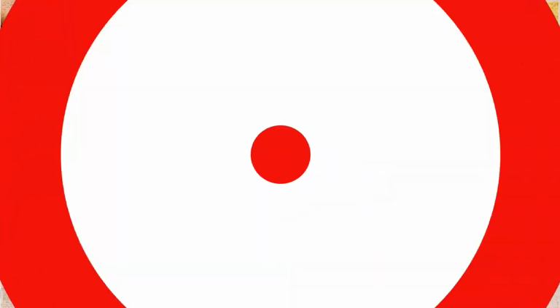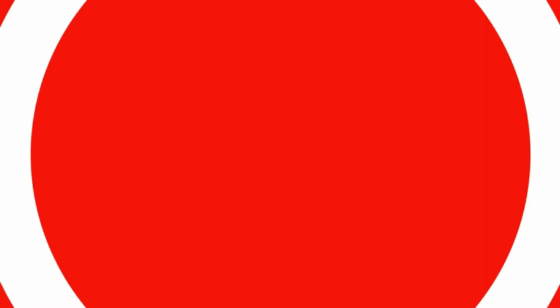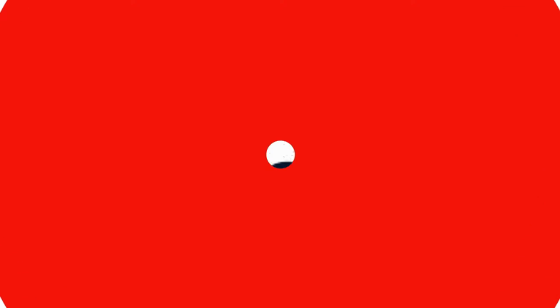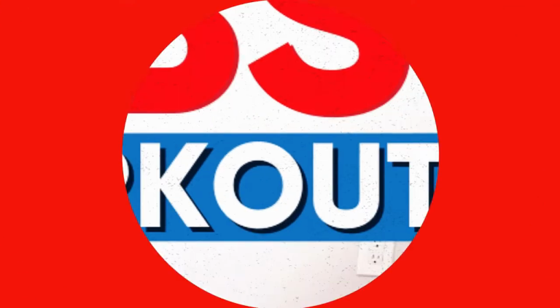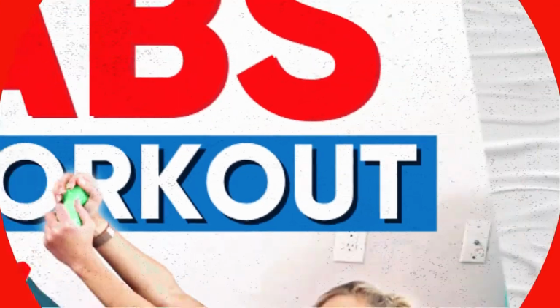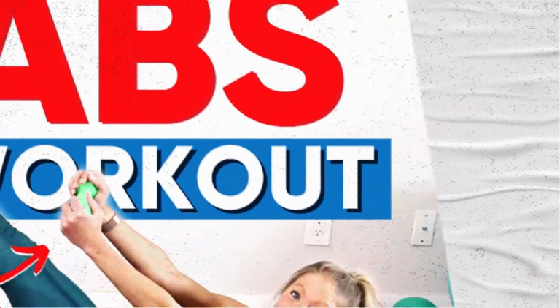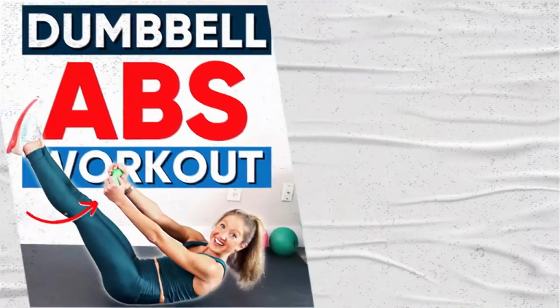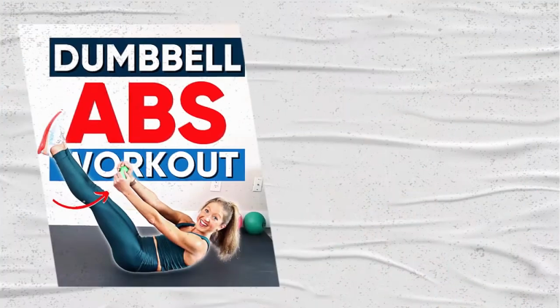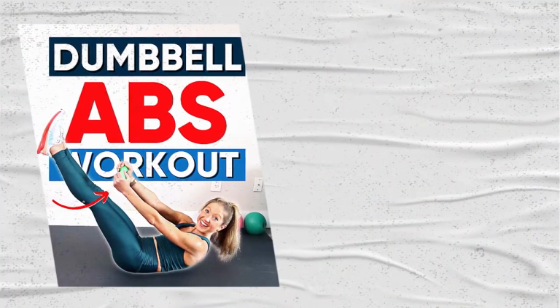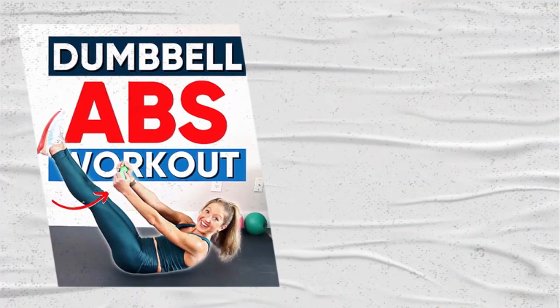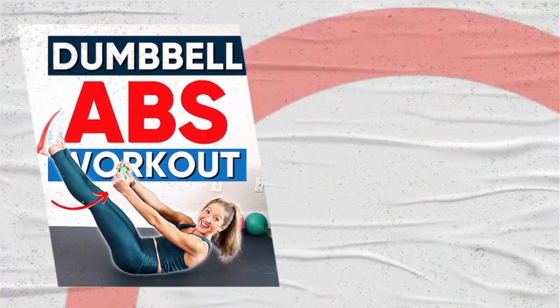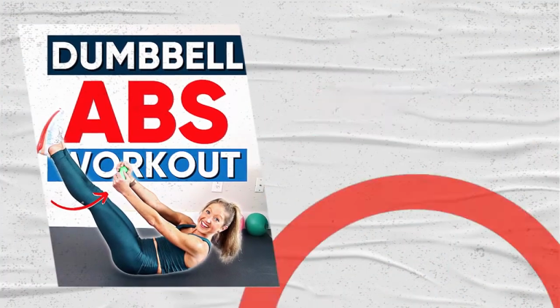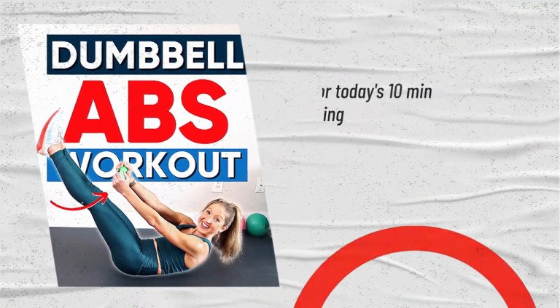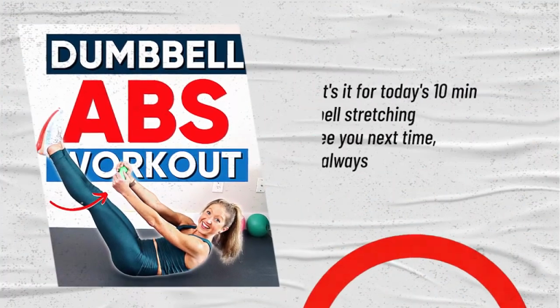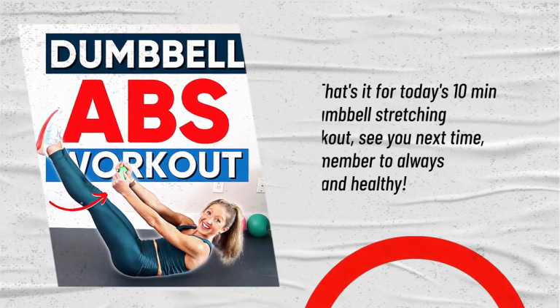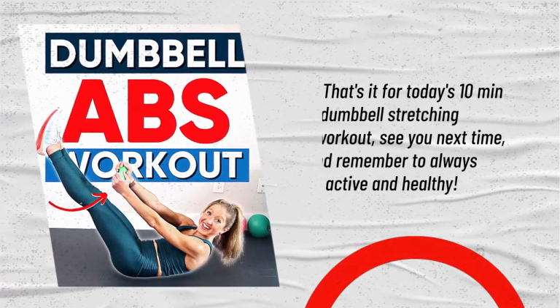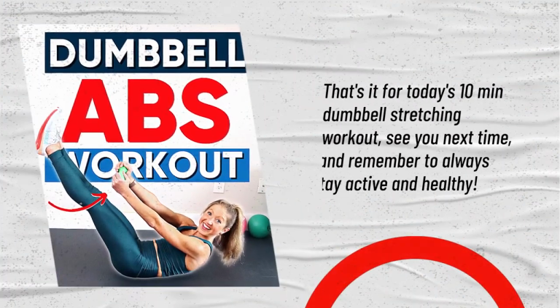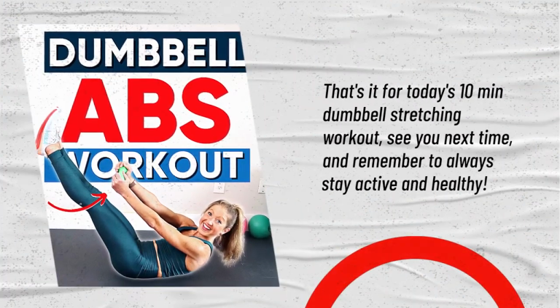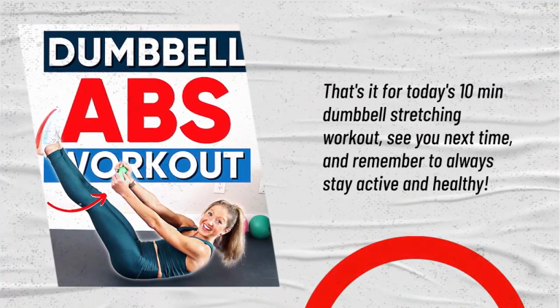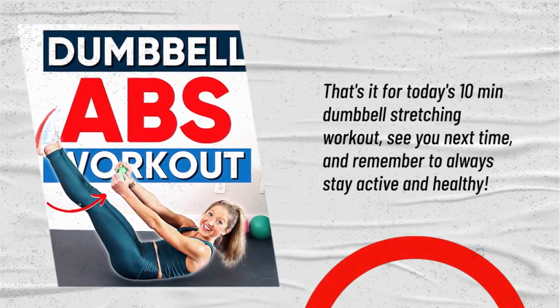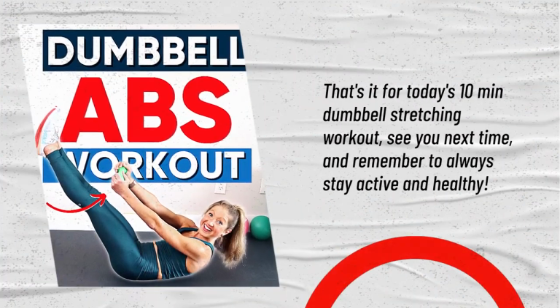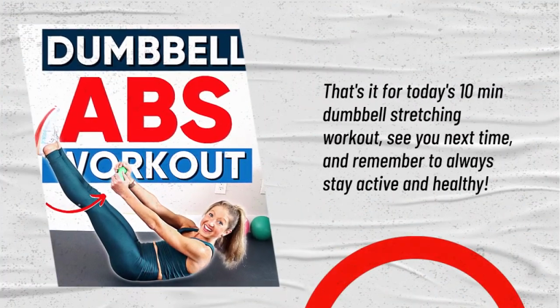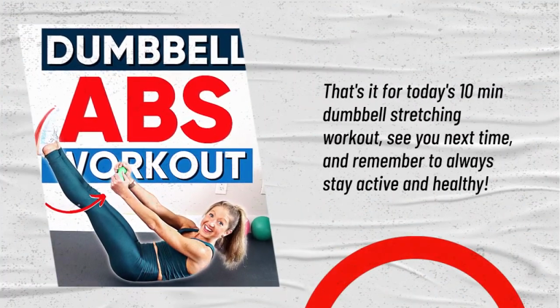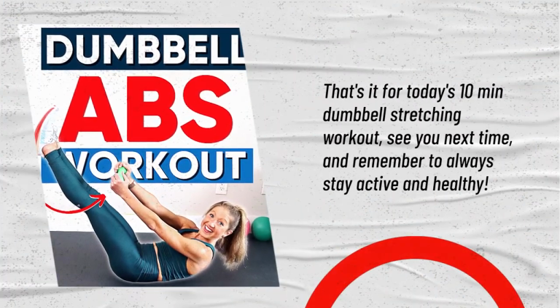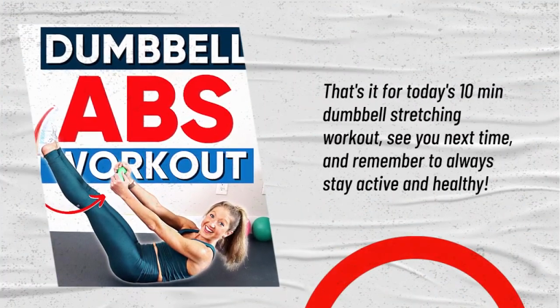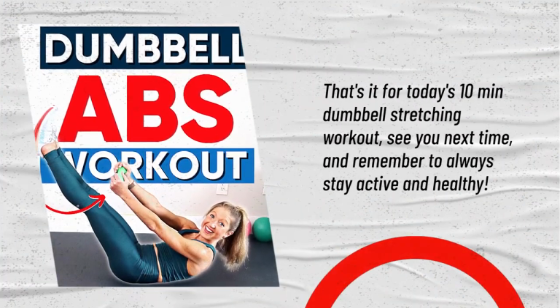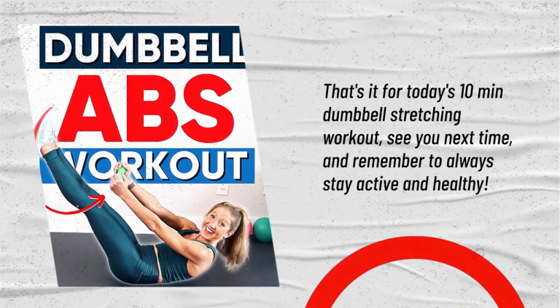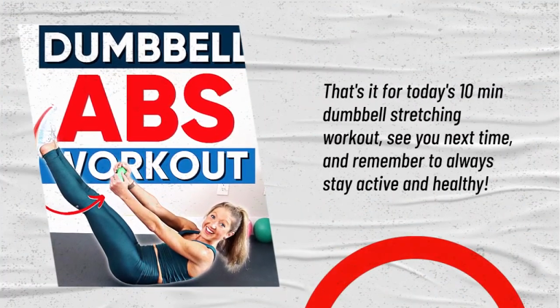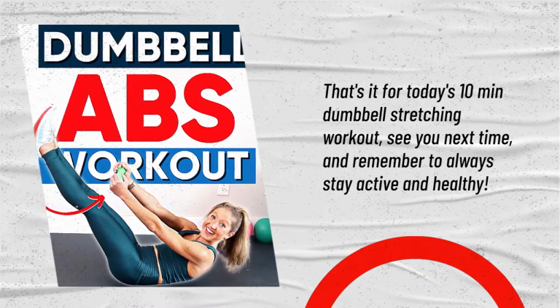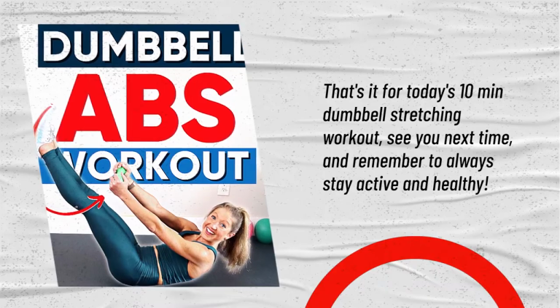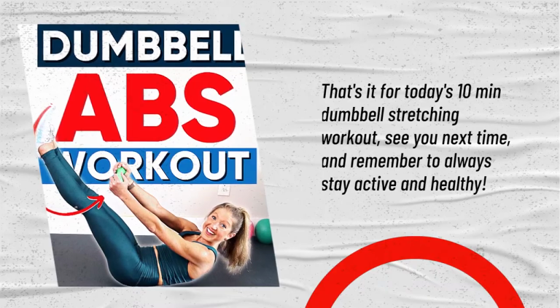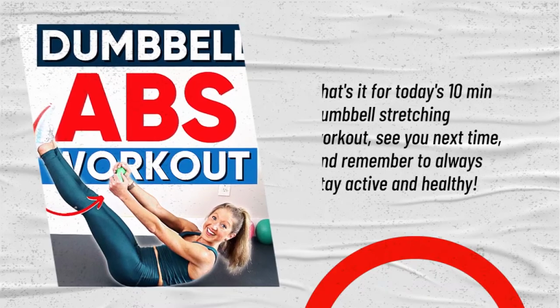That's it for today's 10 minutes dumbbell stretching workout. See you next time, and remember to always stay active and healthy.